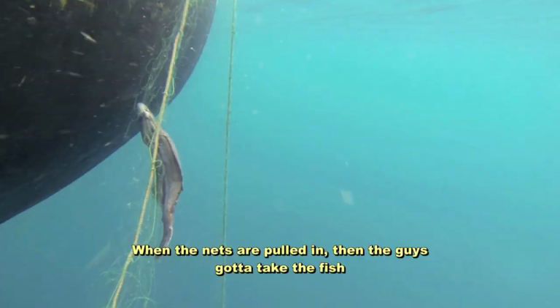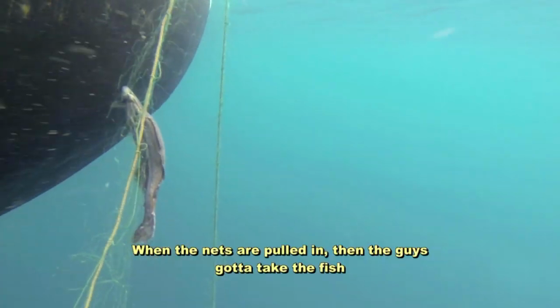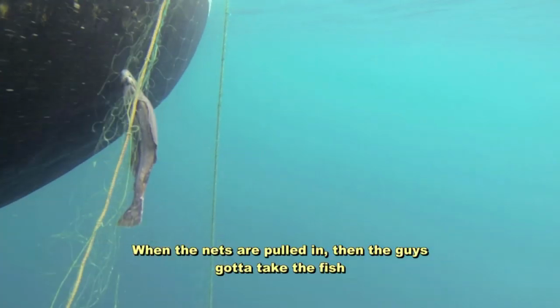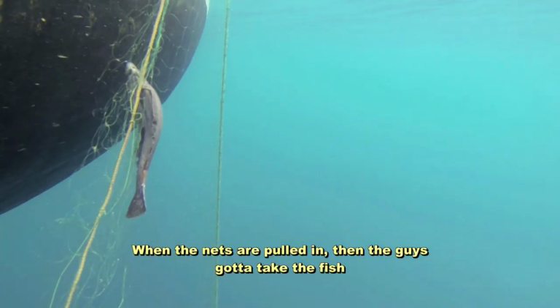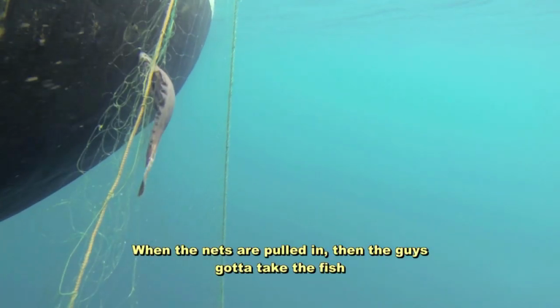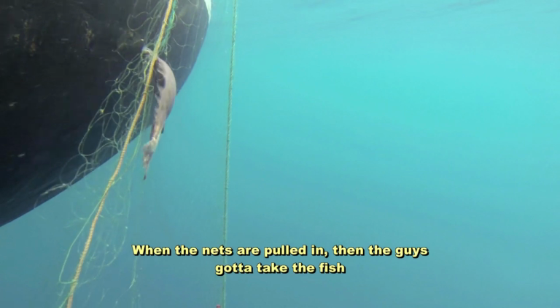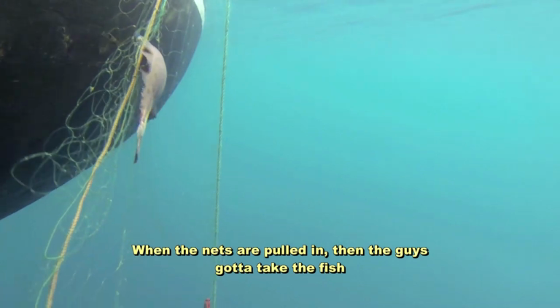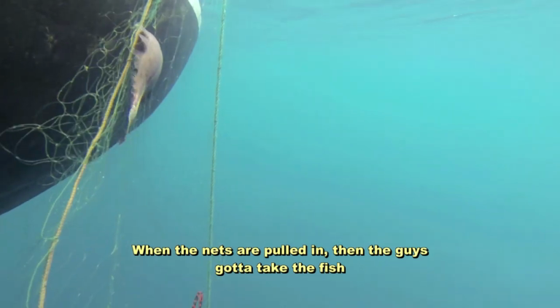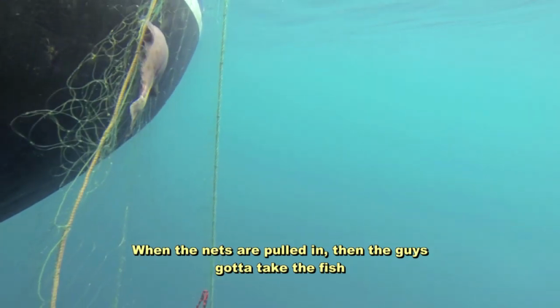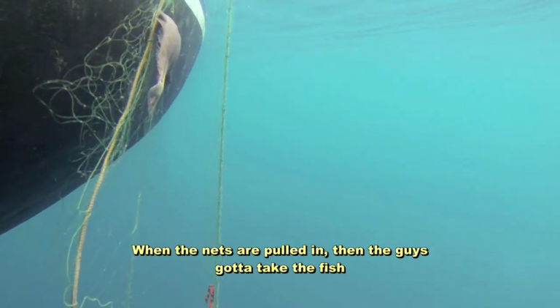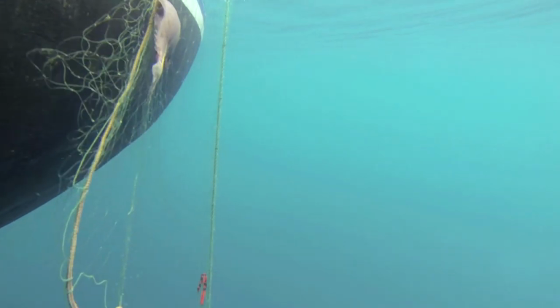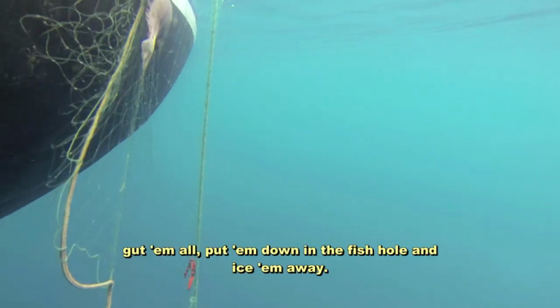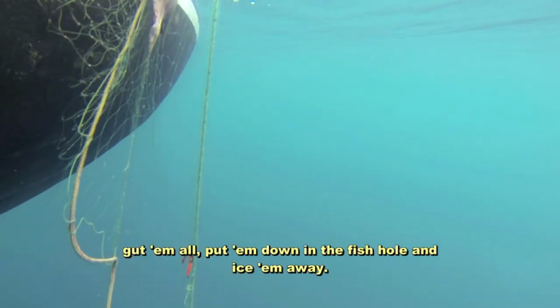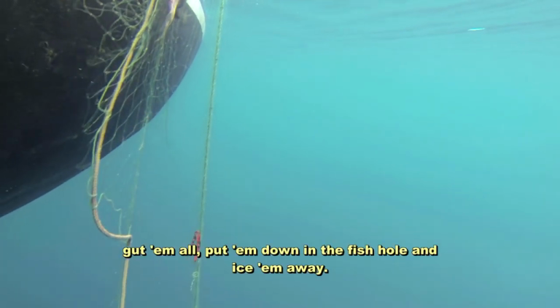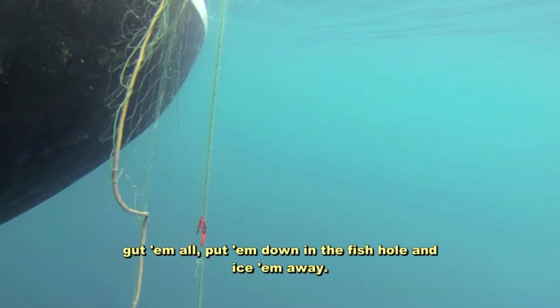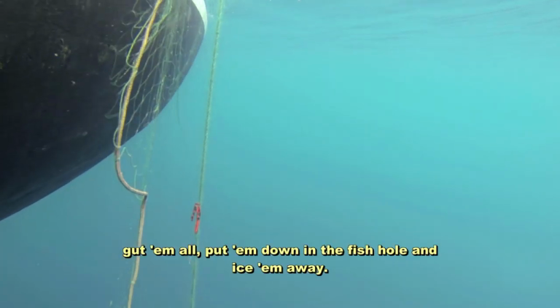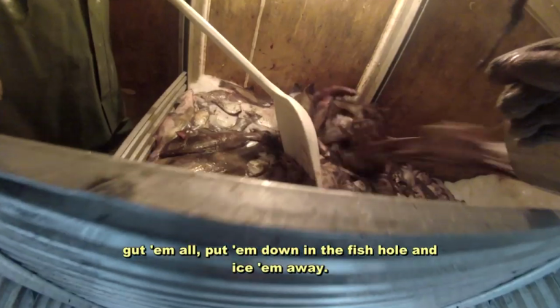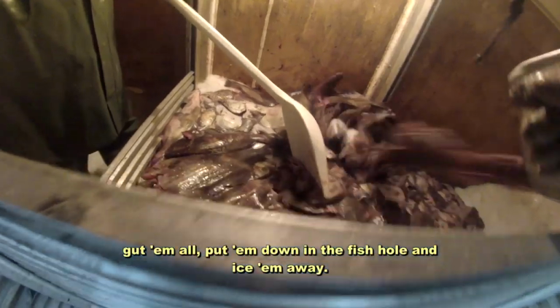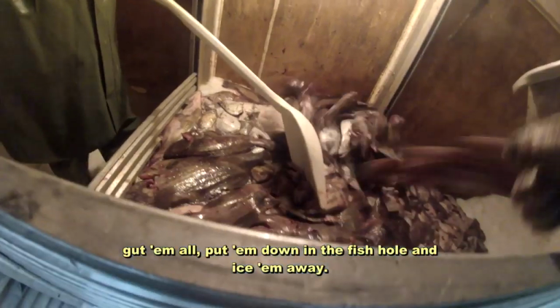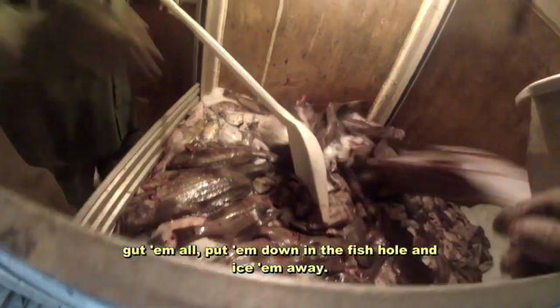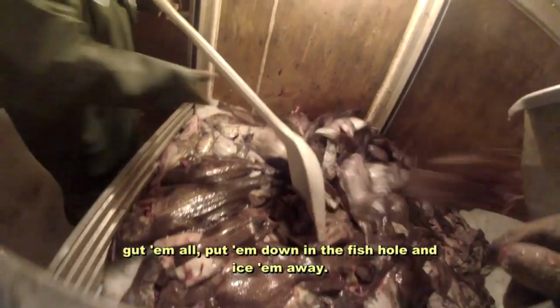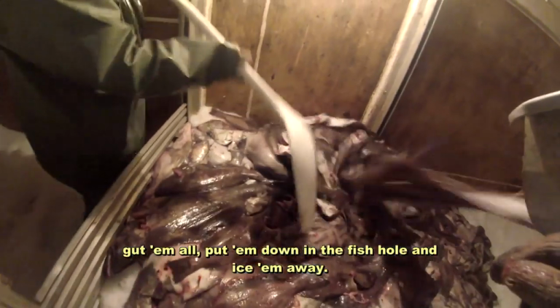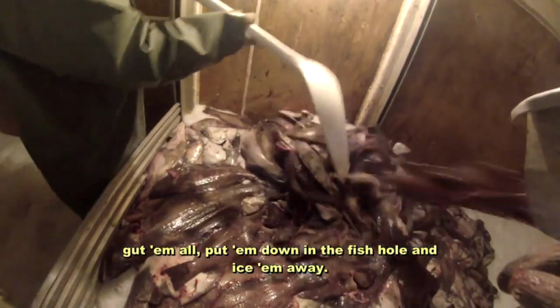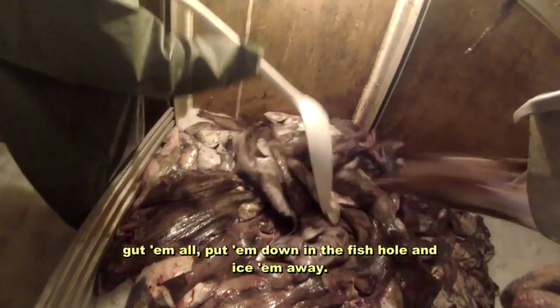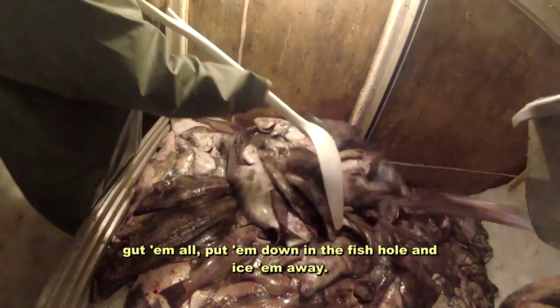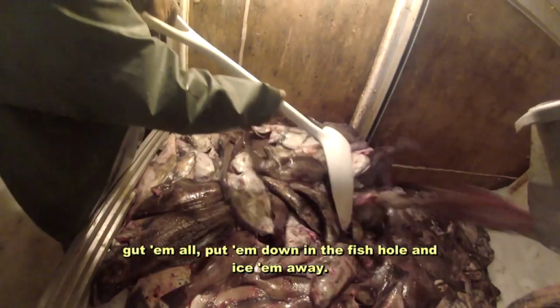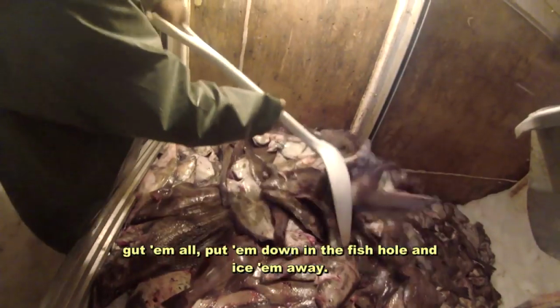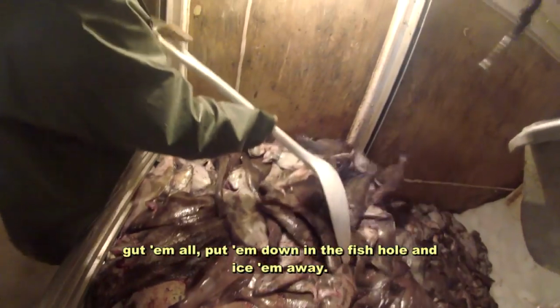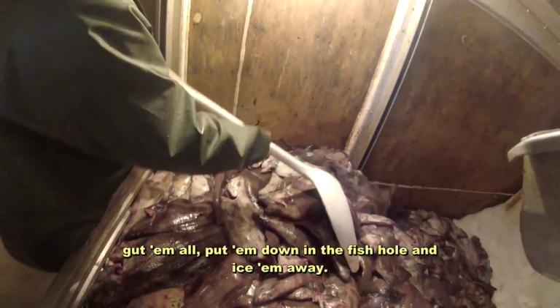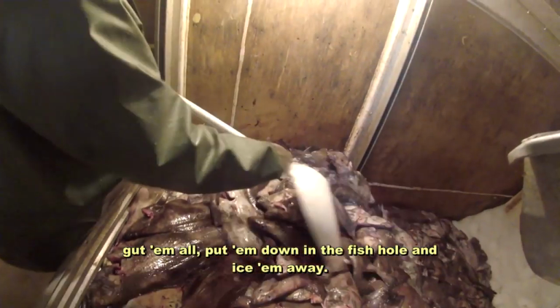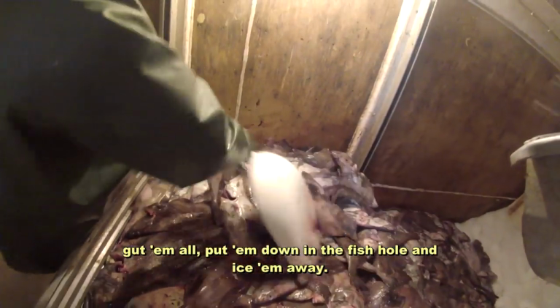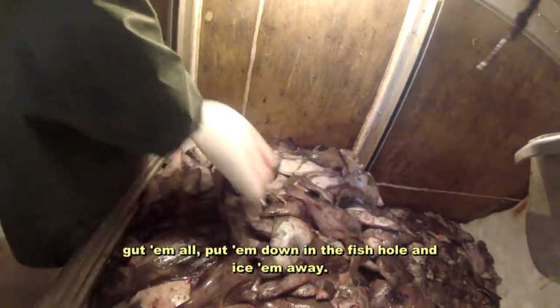When the nets are pulled in, the guys have to take the fish, get them all out, put them down in the fish hold, and ice them away.